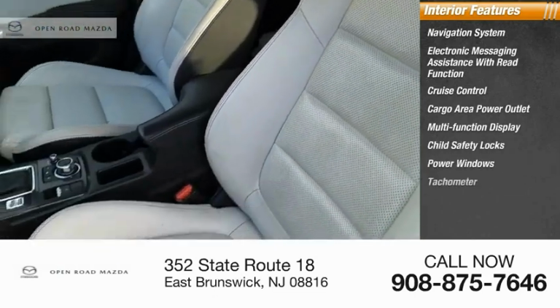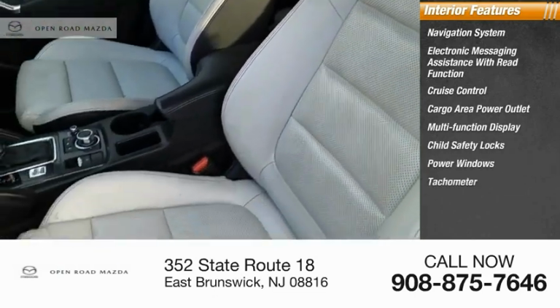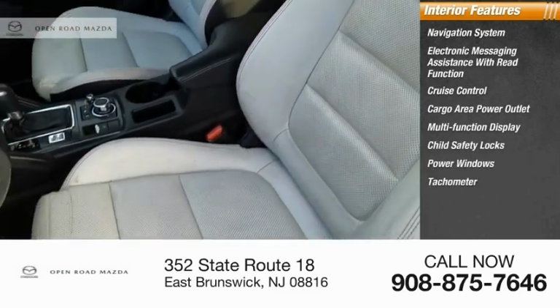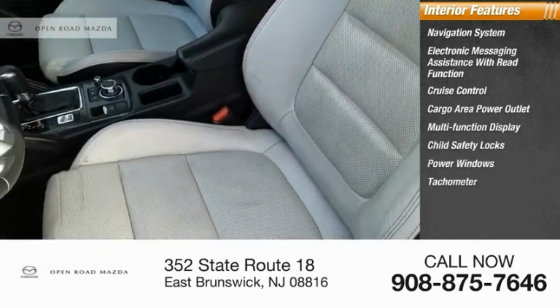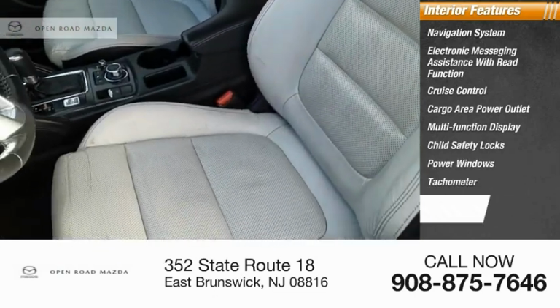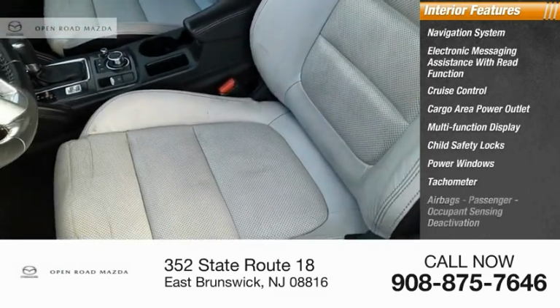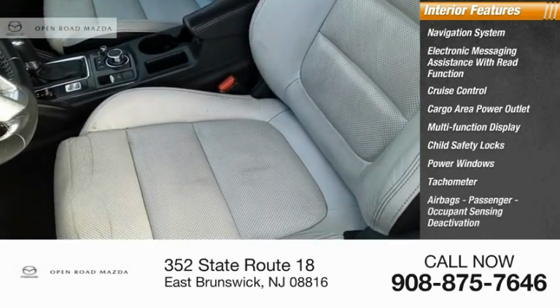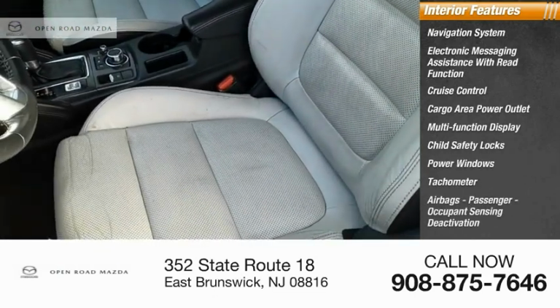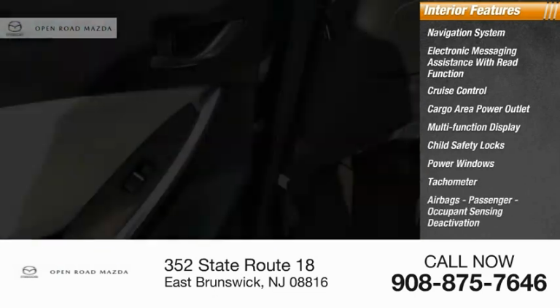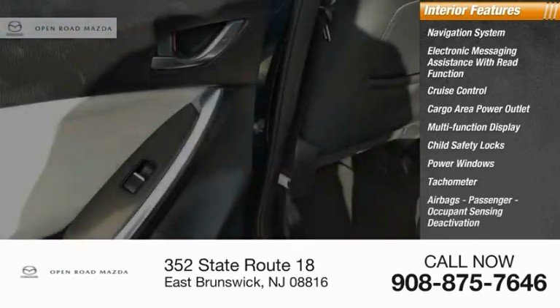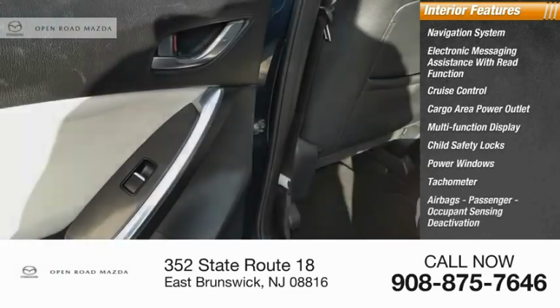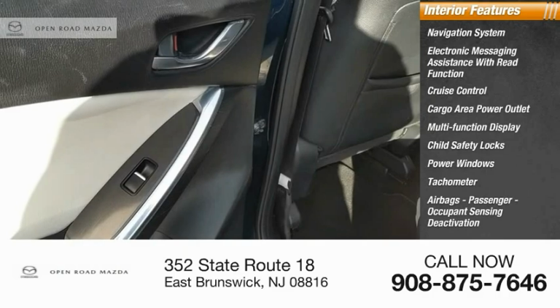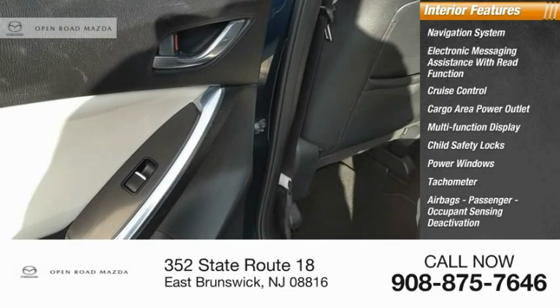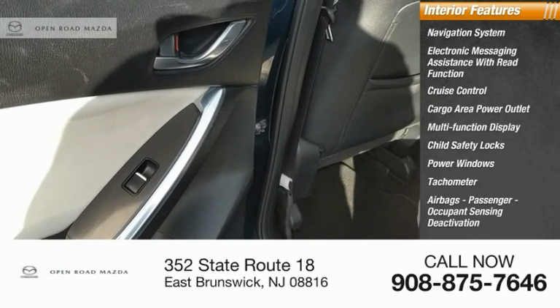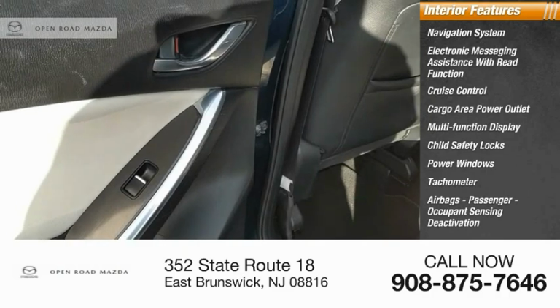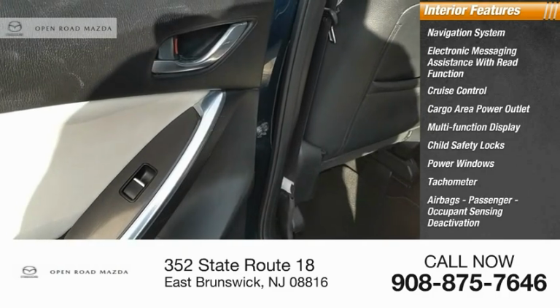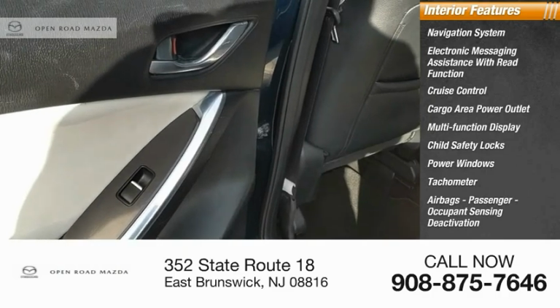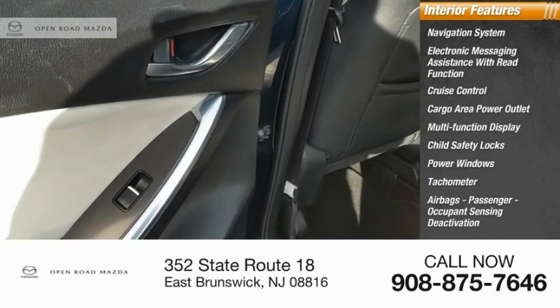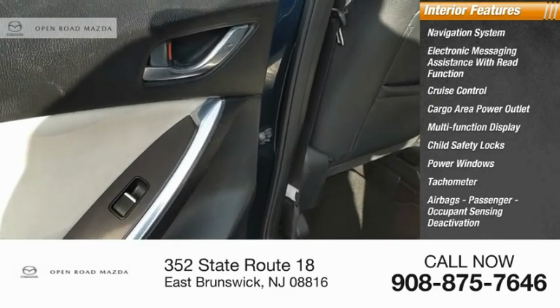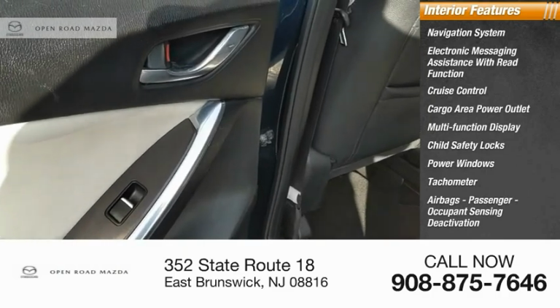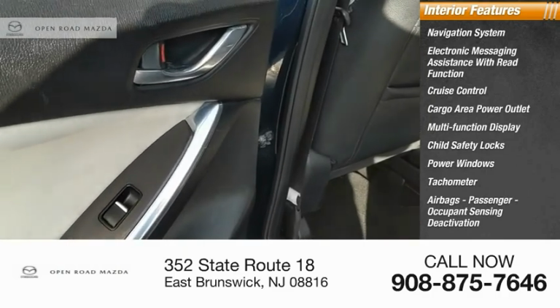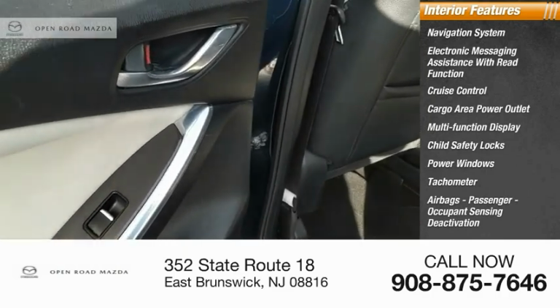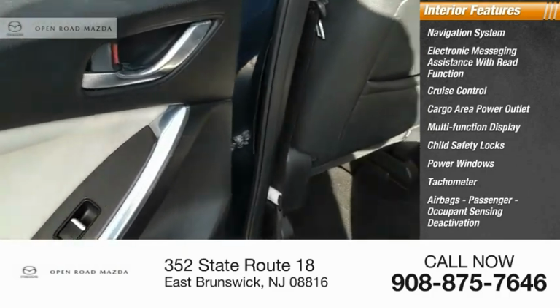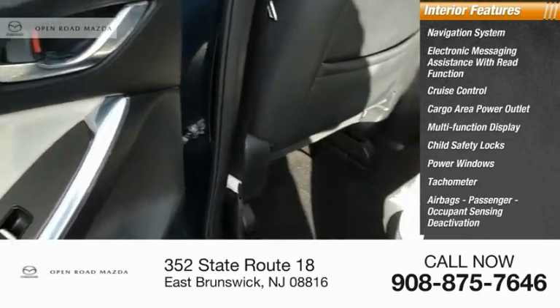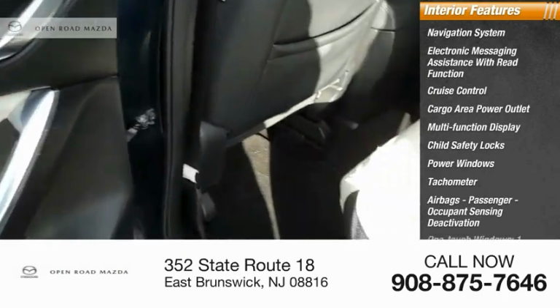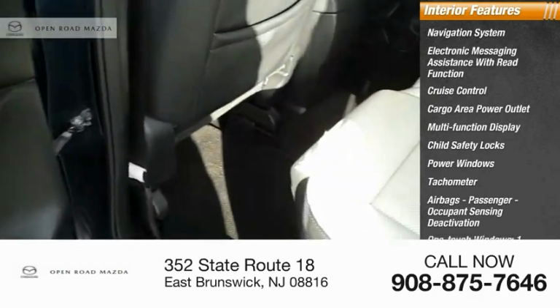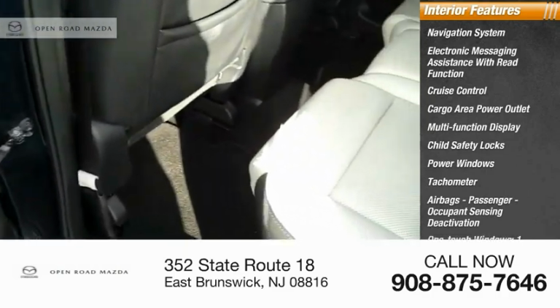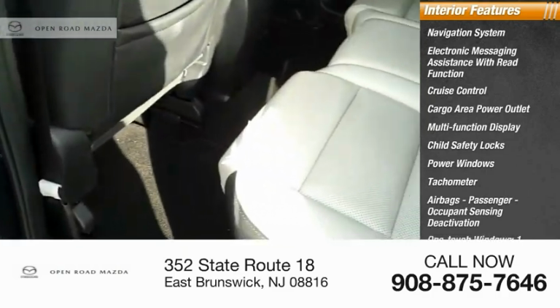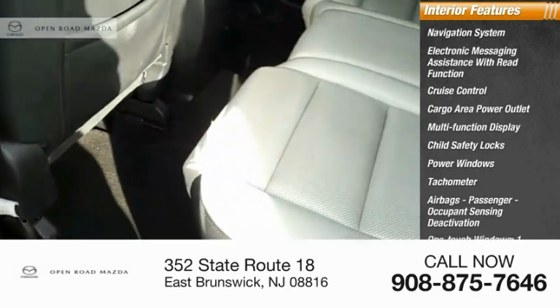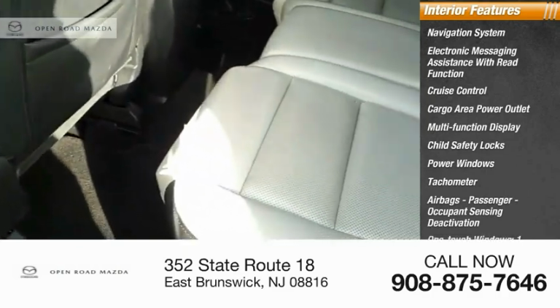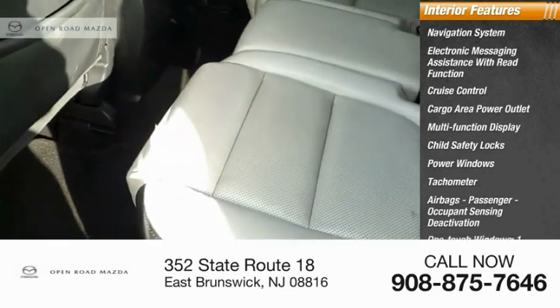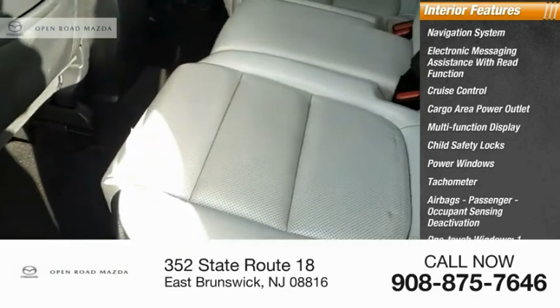Additional interior features include a tachometer, airbags, passenger occupant sensing deactivation, and one-touch windows.